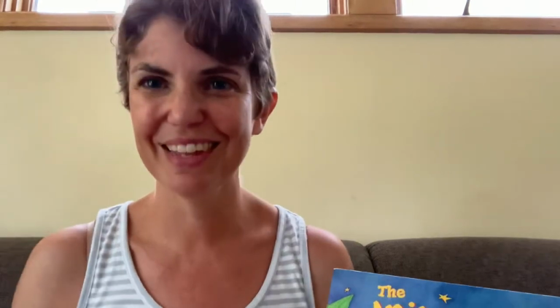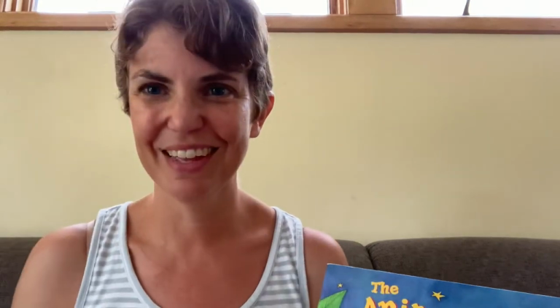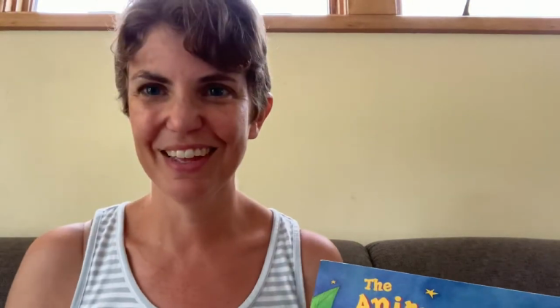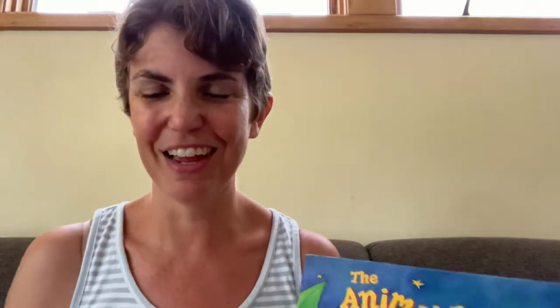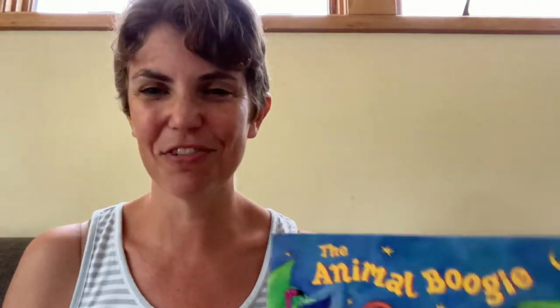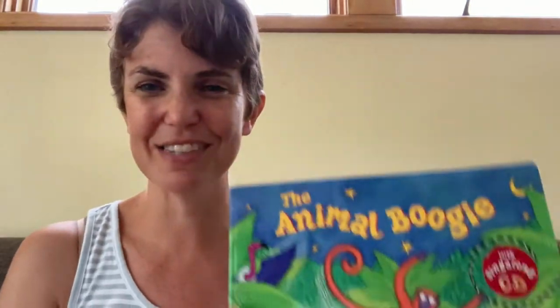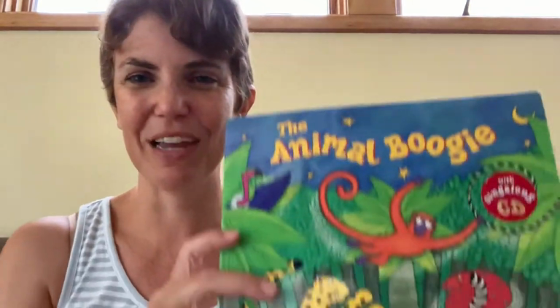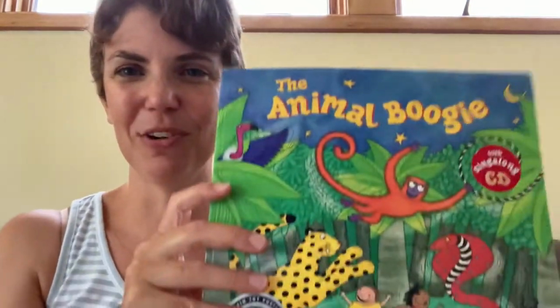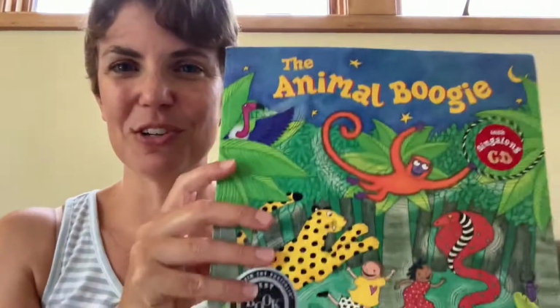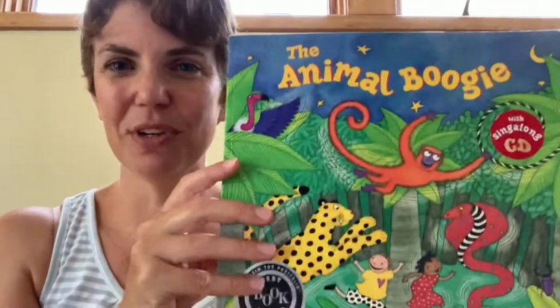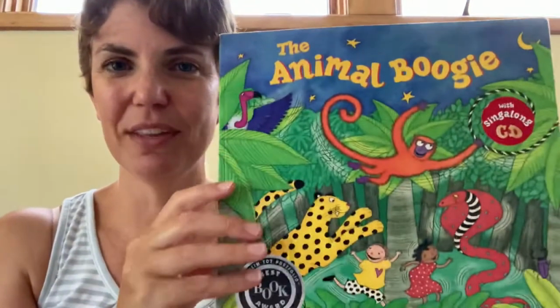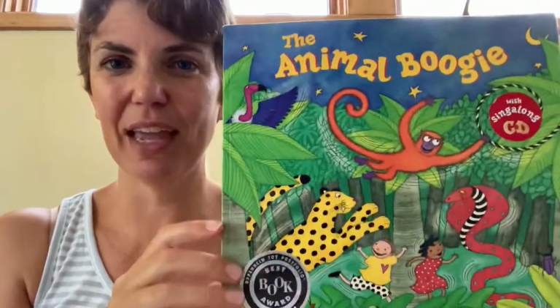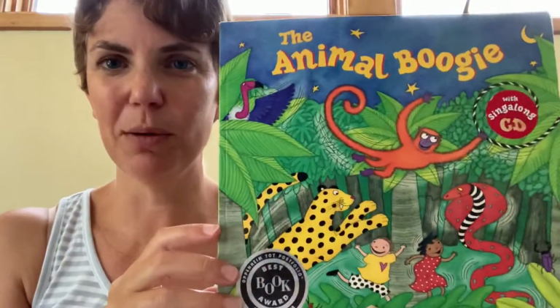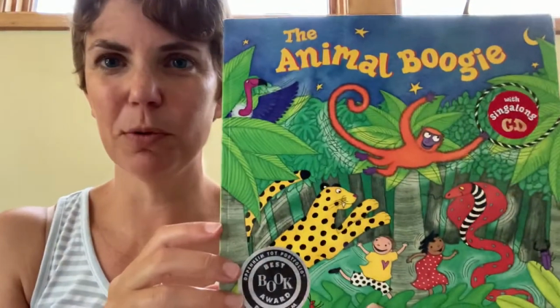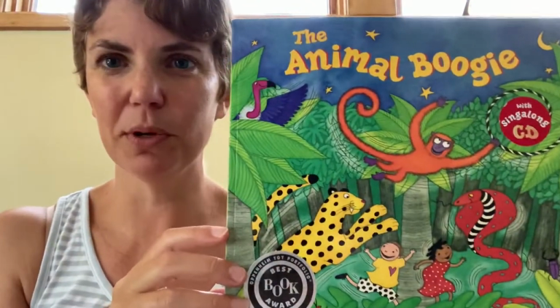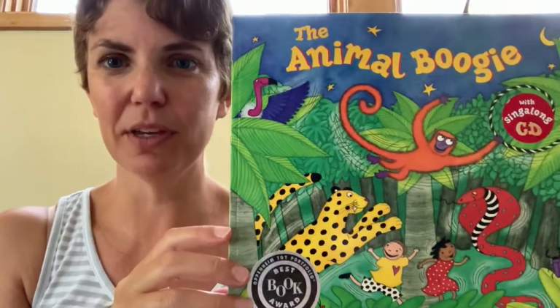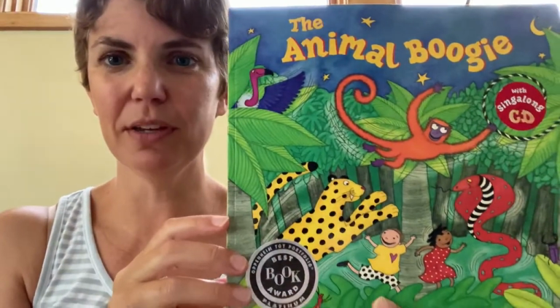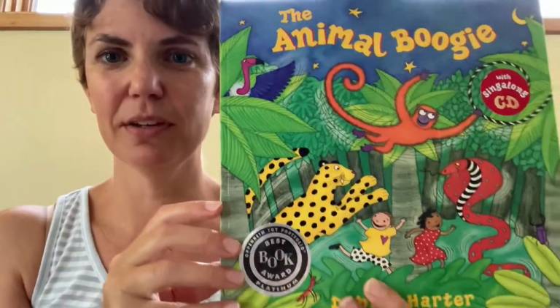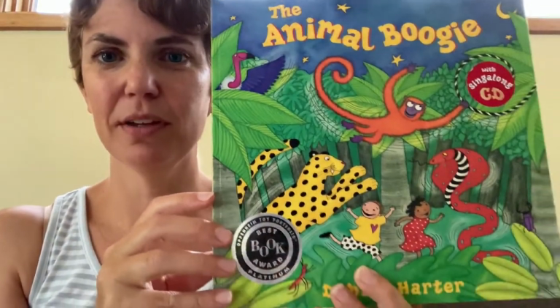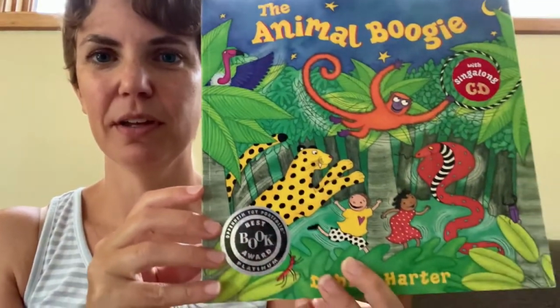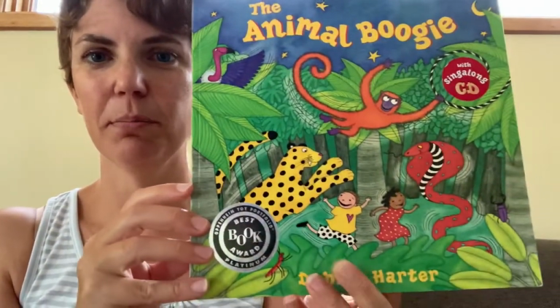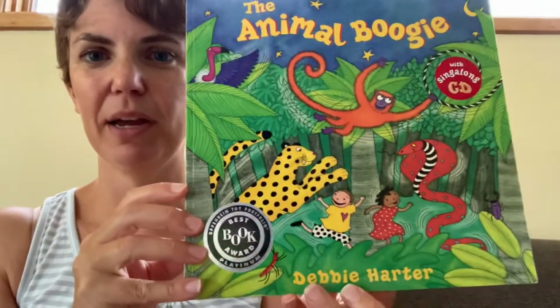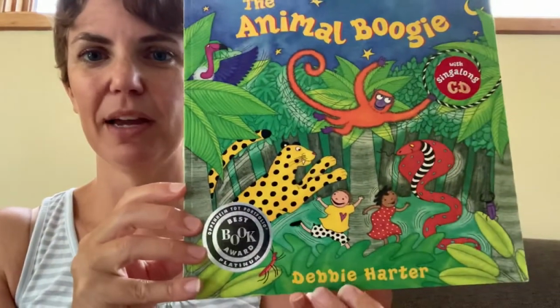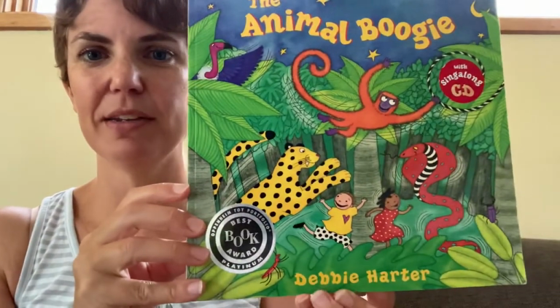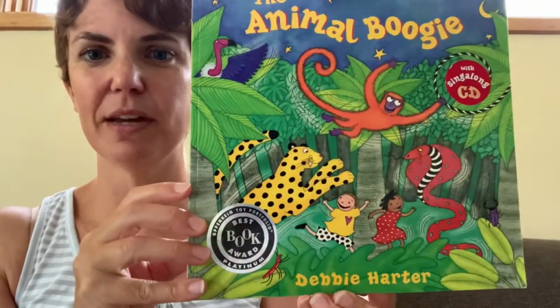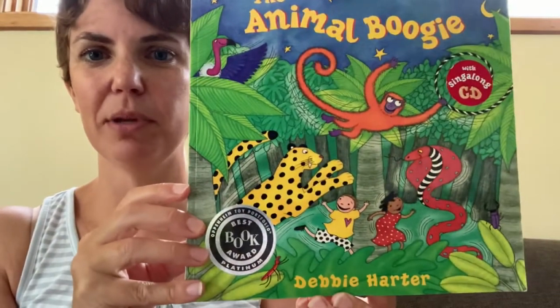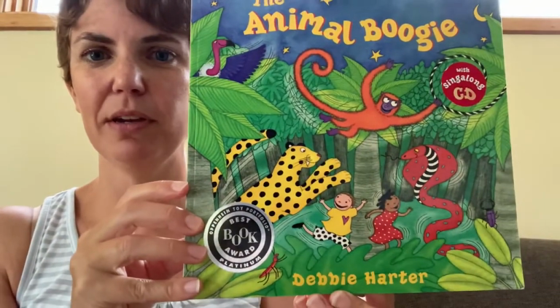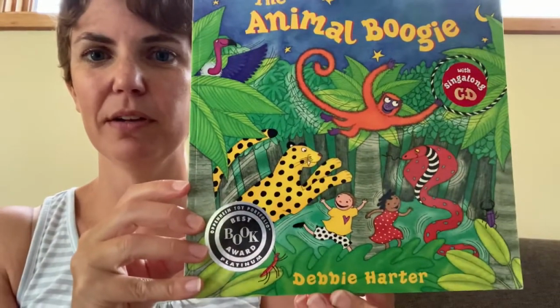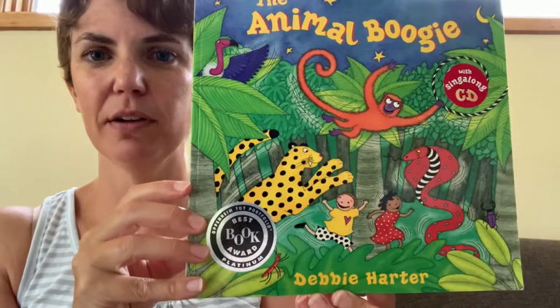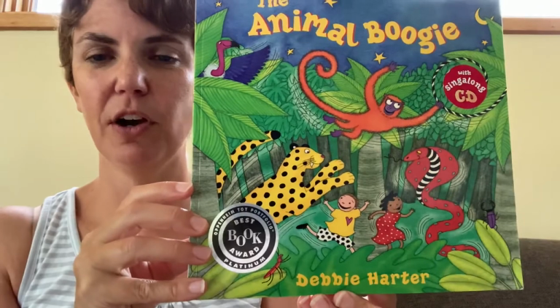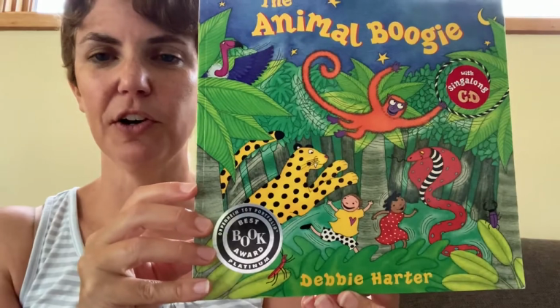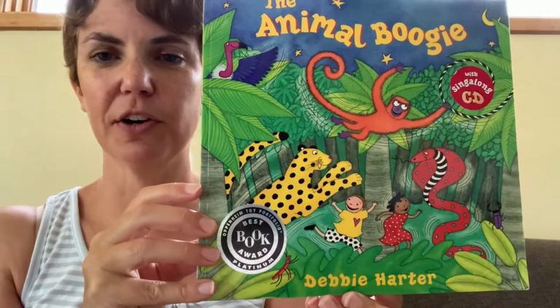Hi friends, I'm going to read The Animal Boogie by Debbie Harder.